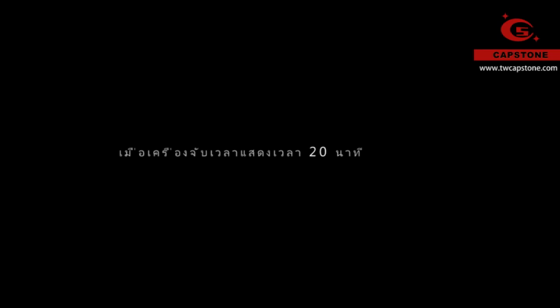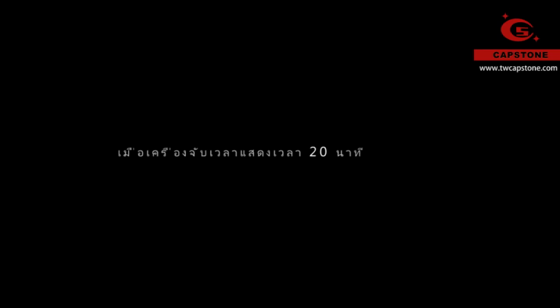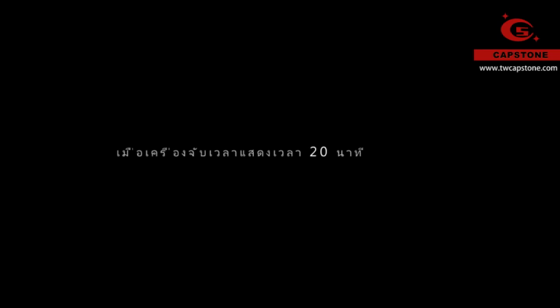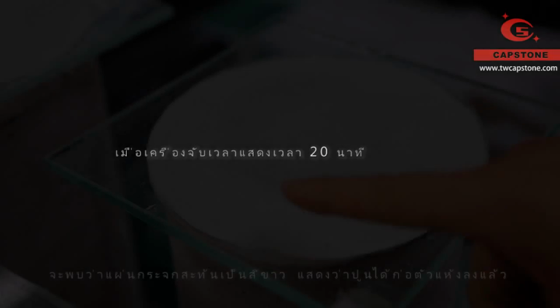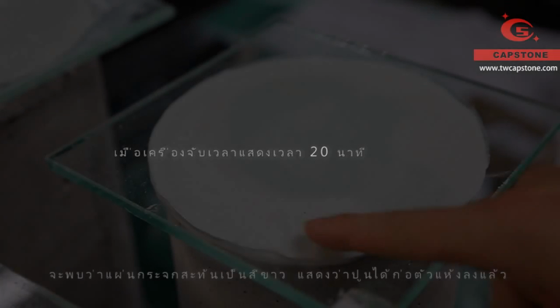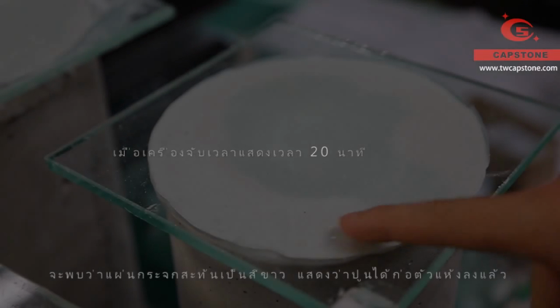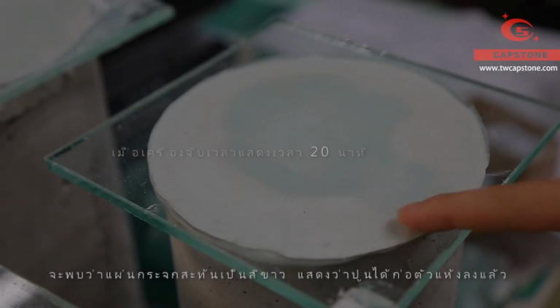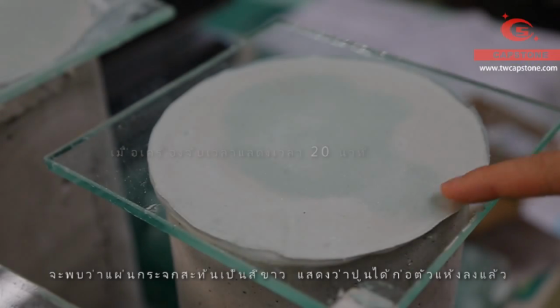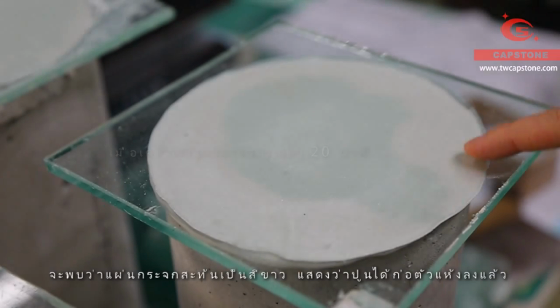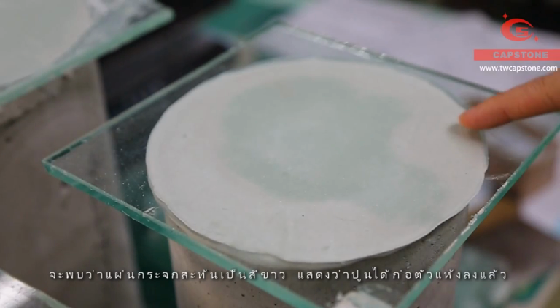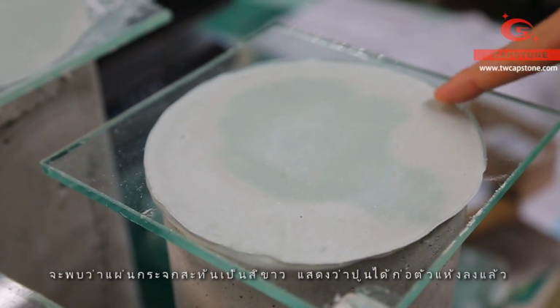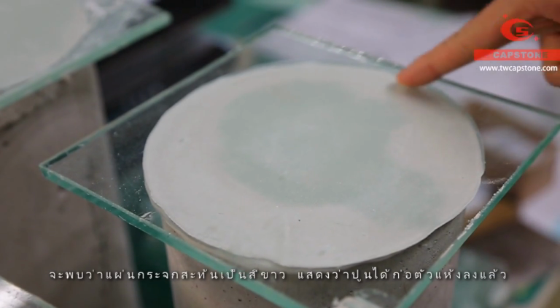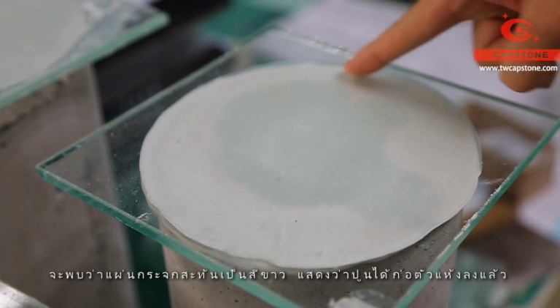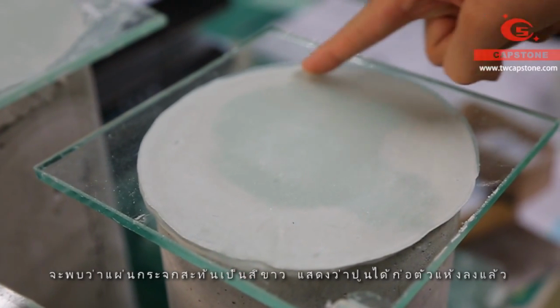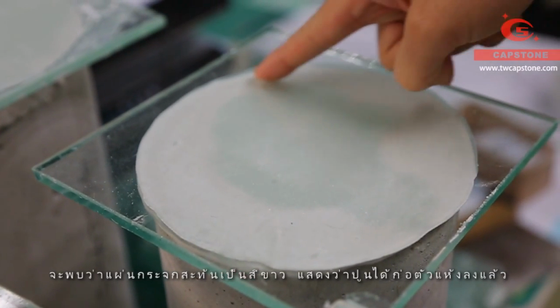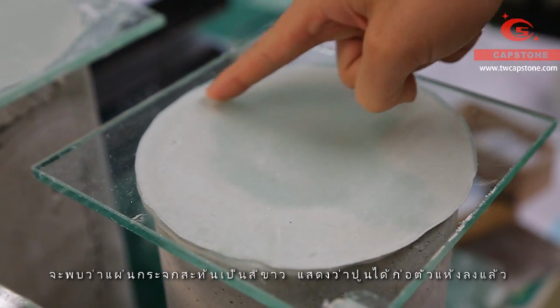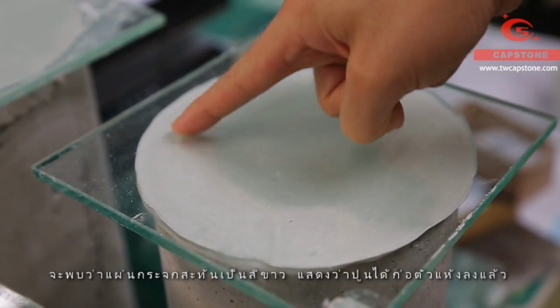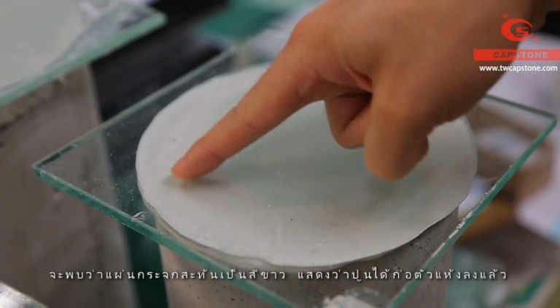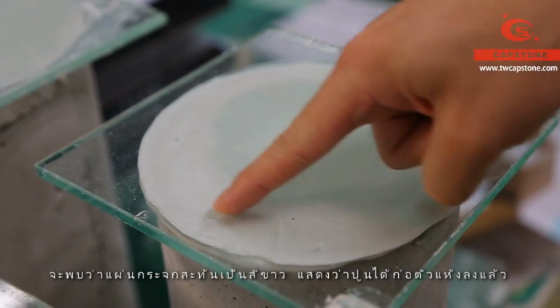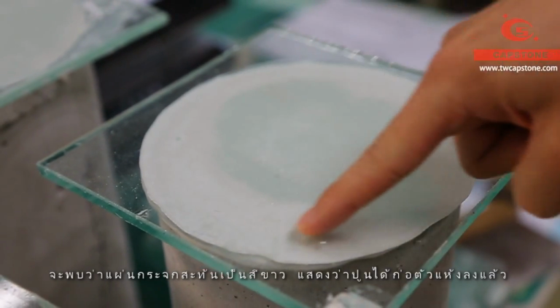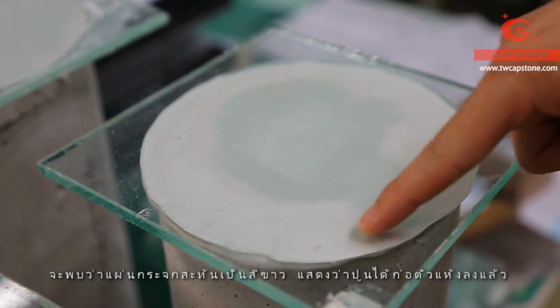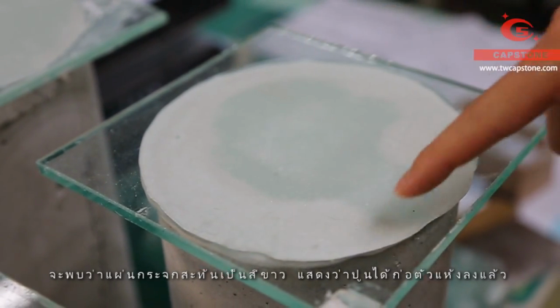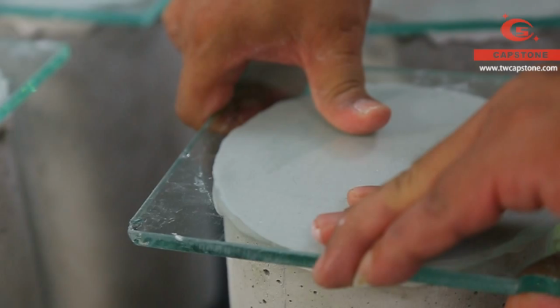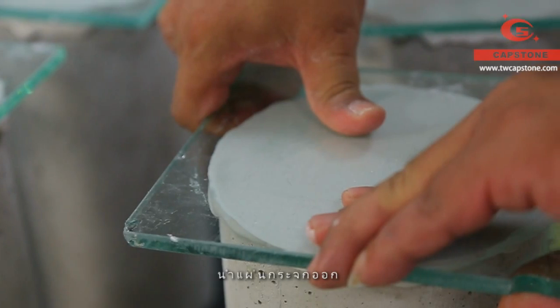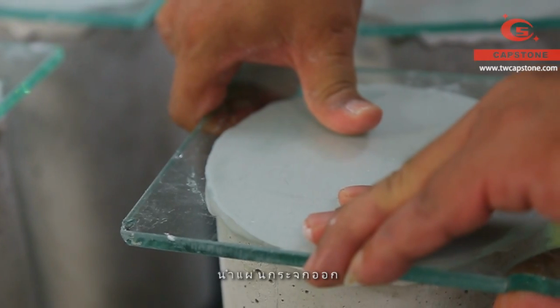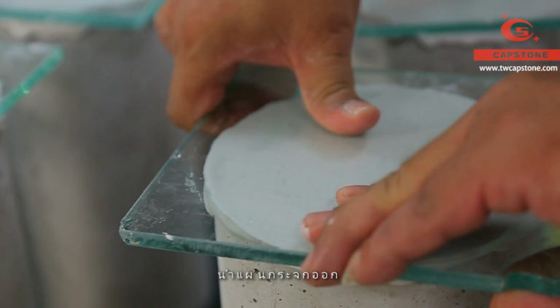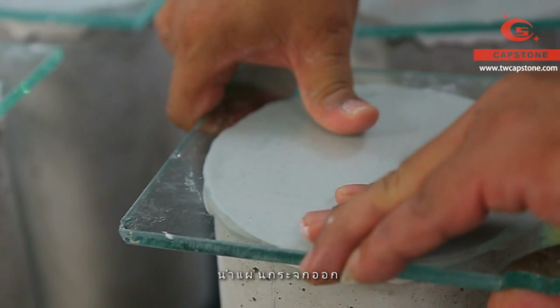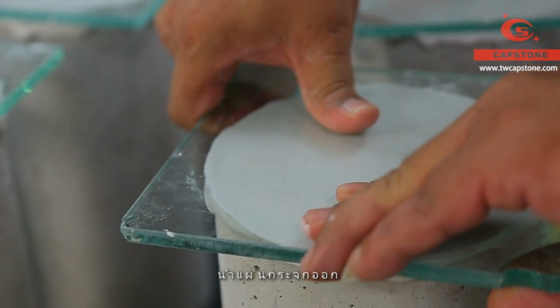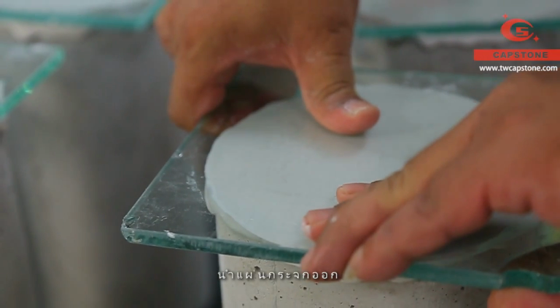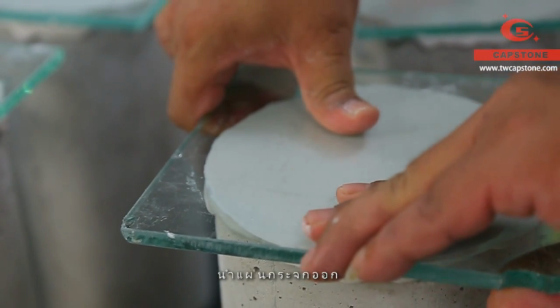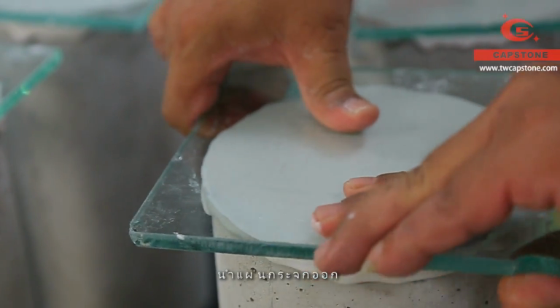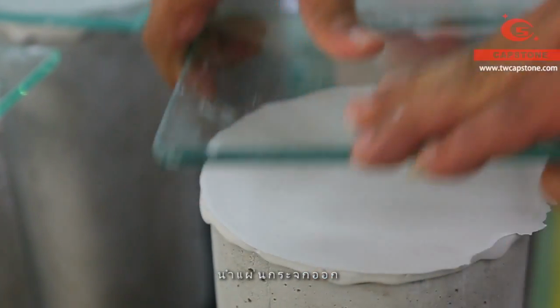The gypsum has hardened — we can see the white band appear. Then uncover the glass plate.